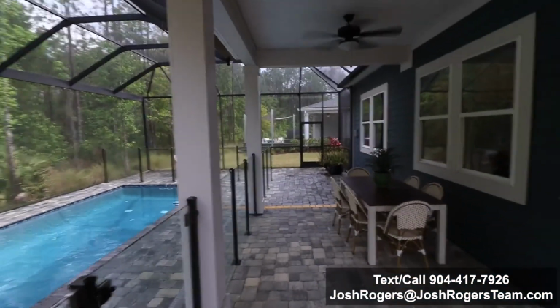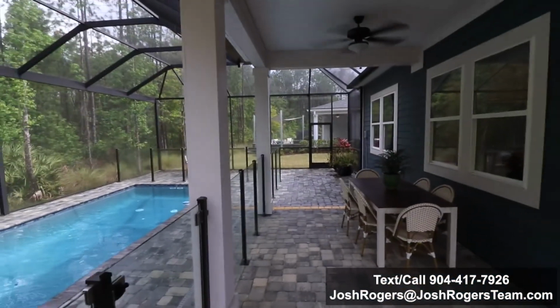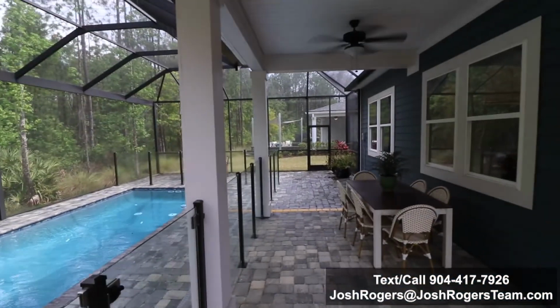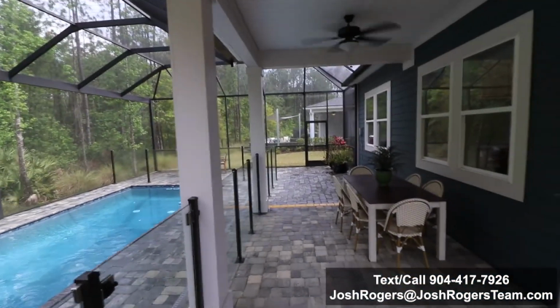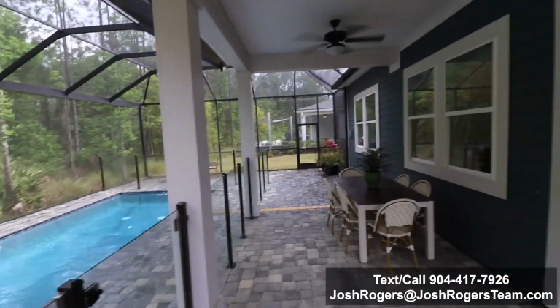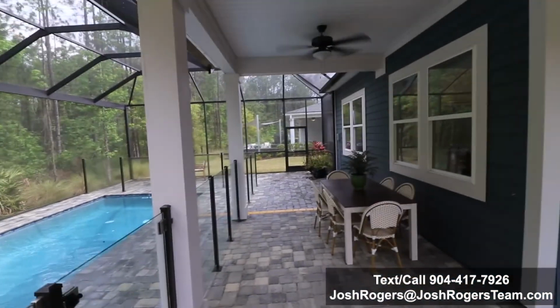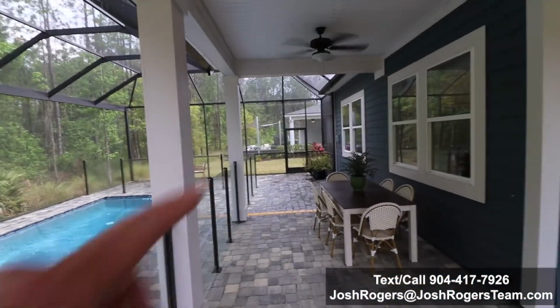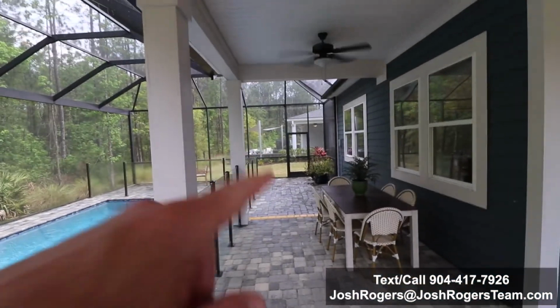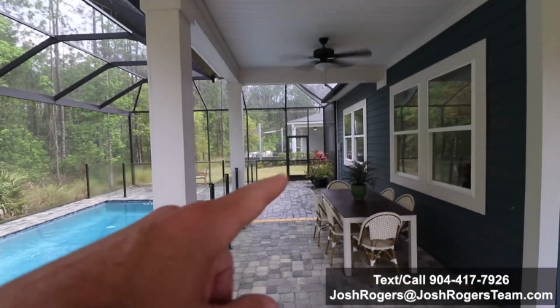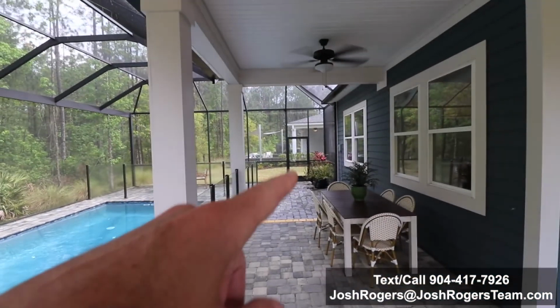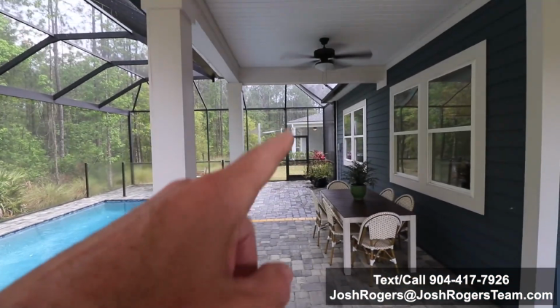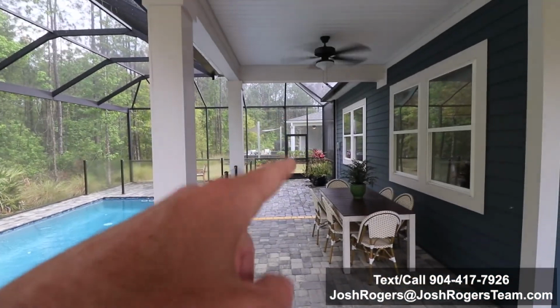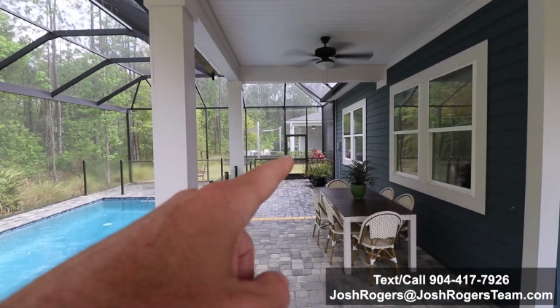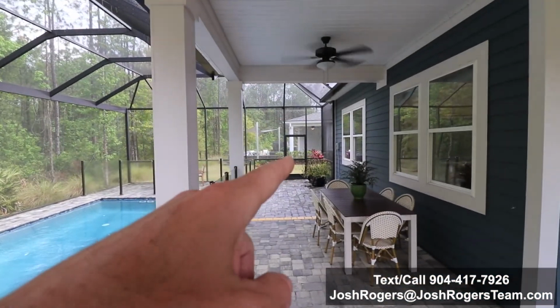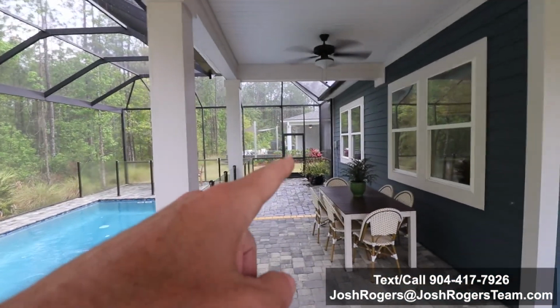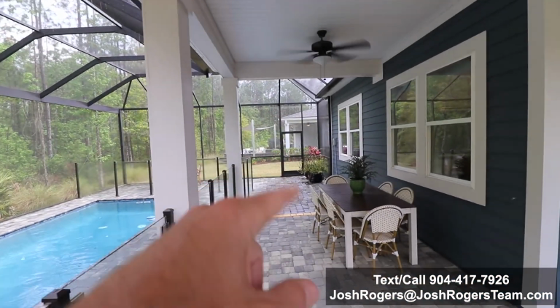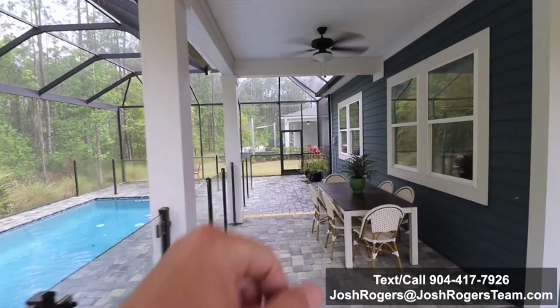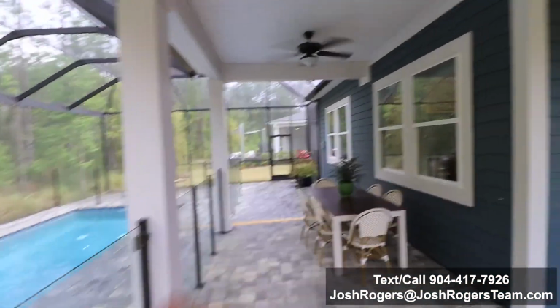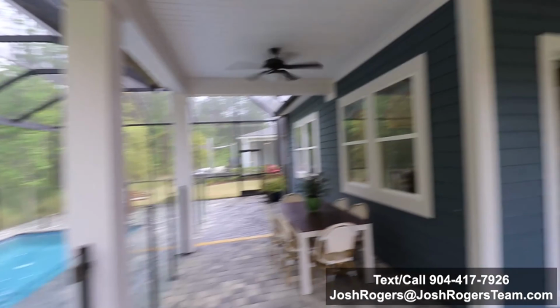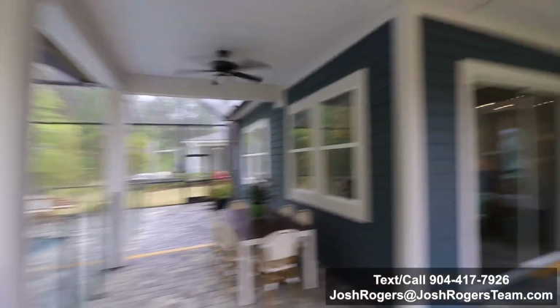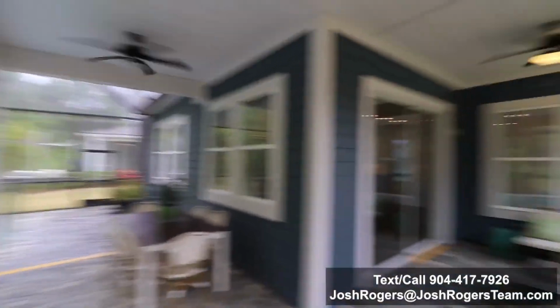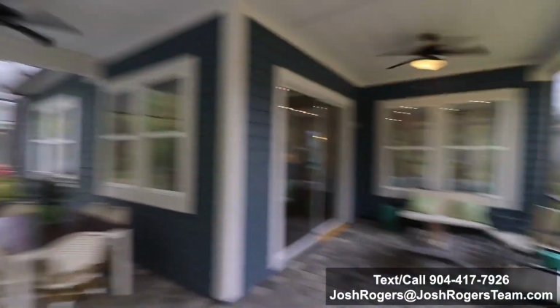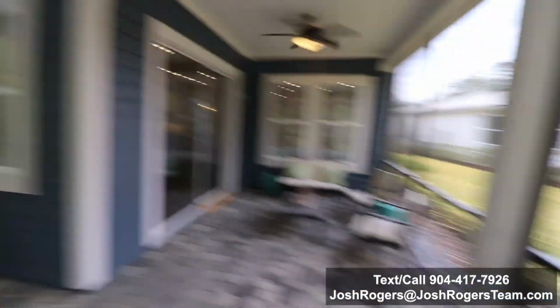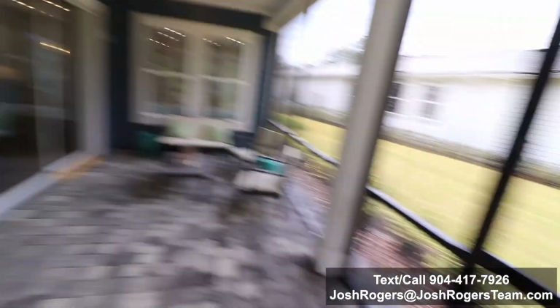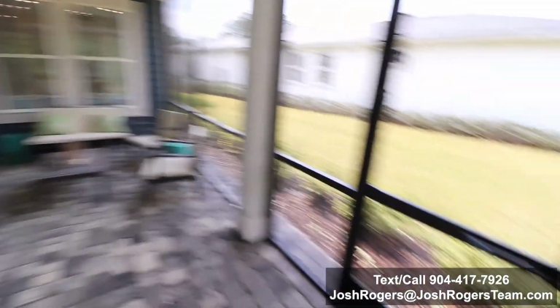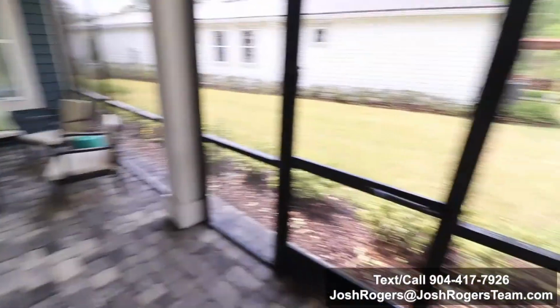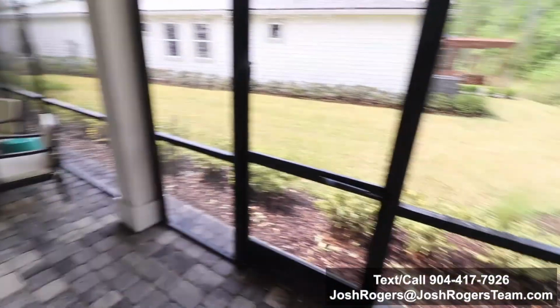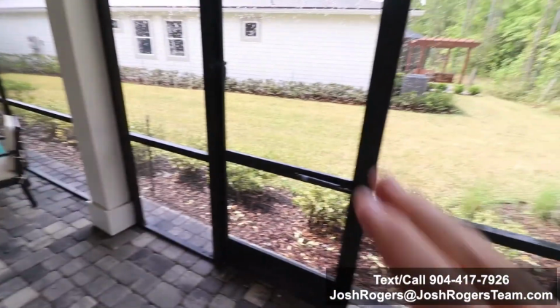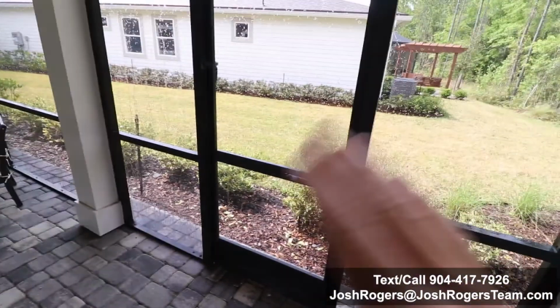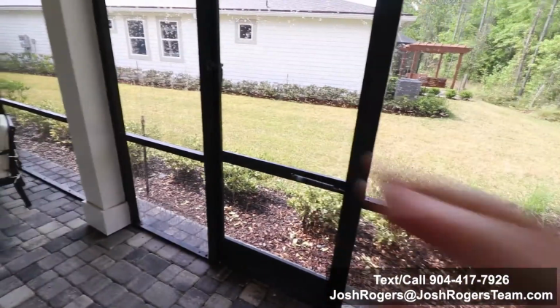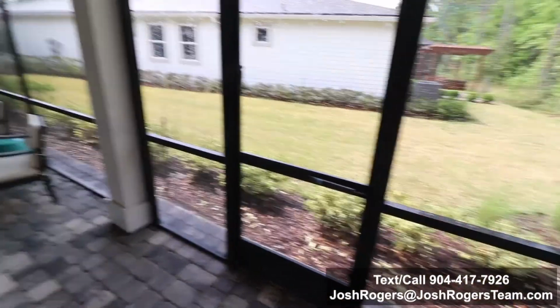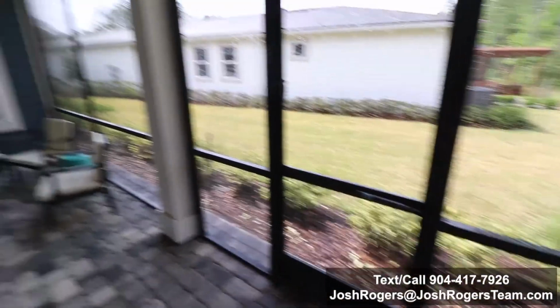Another observation: I like how they added a door there on that screen, and then also a door here — it's fantastic.